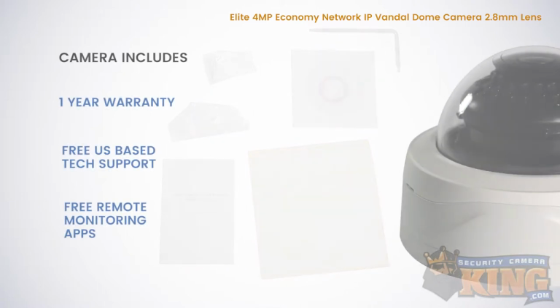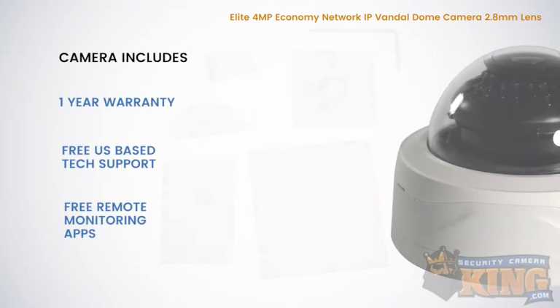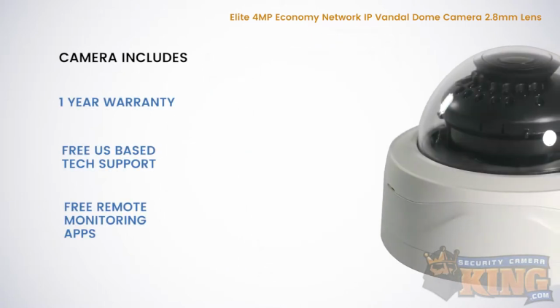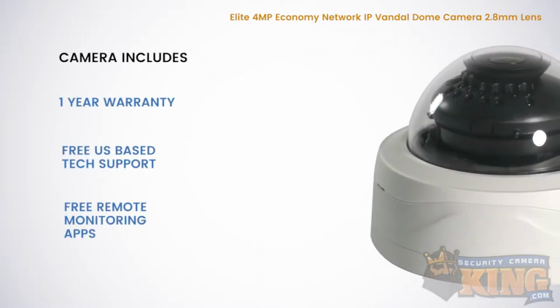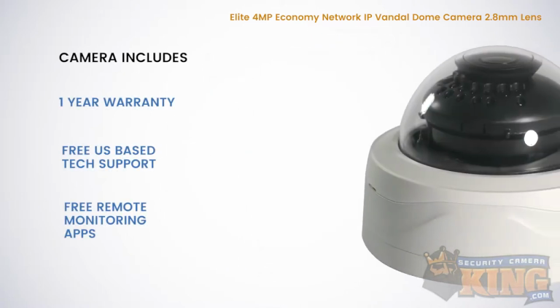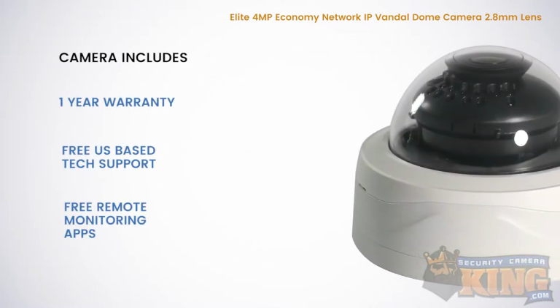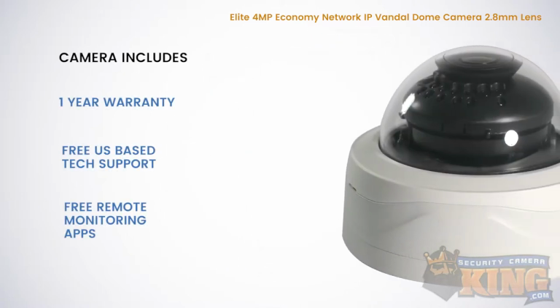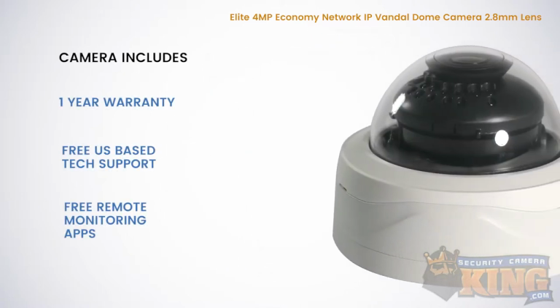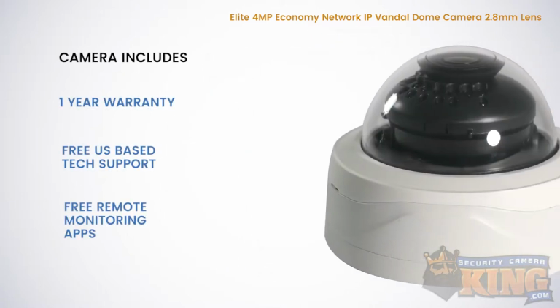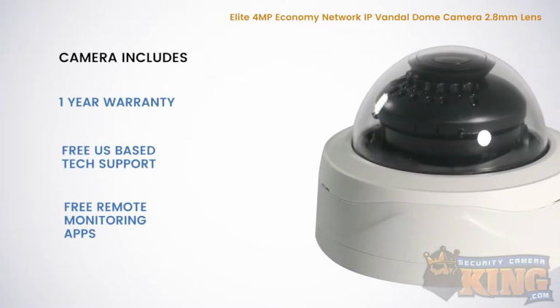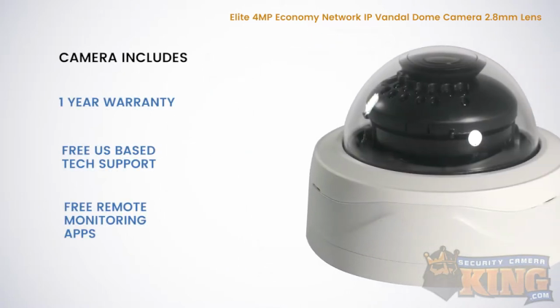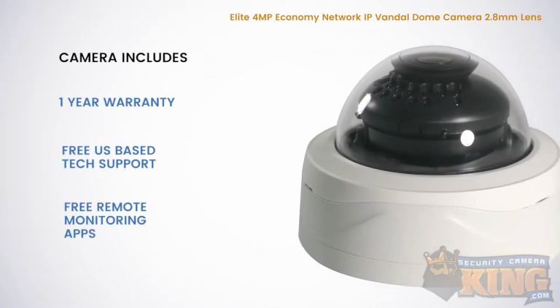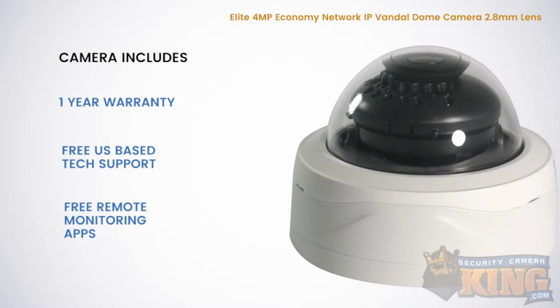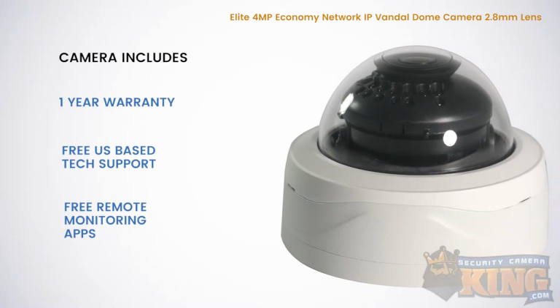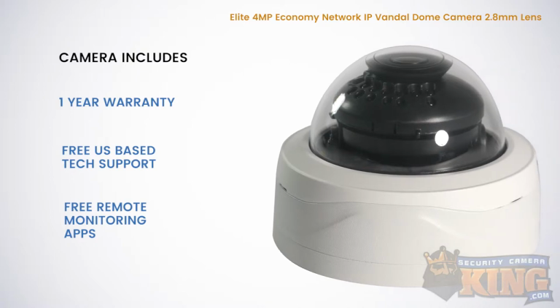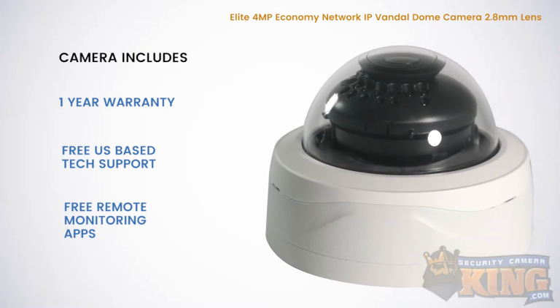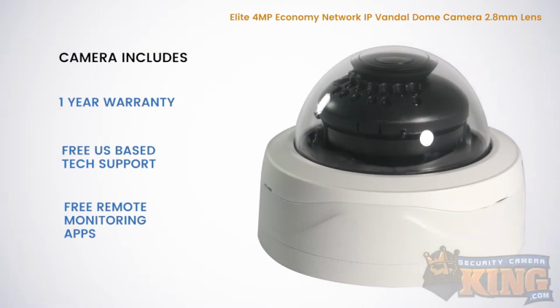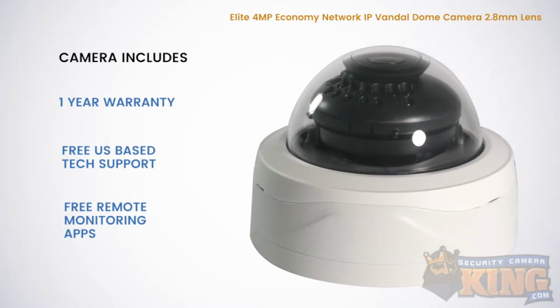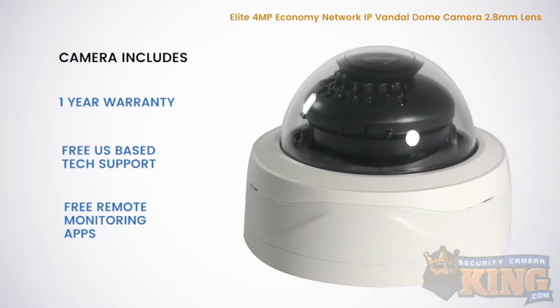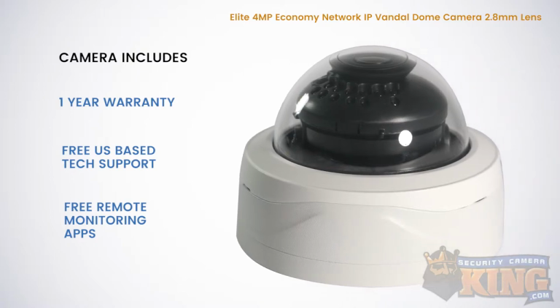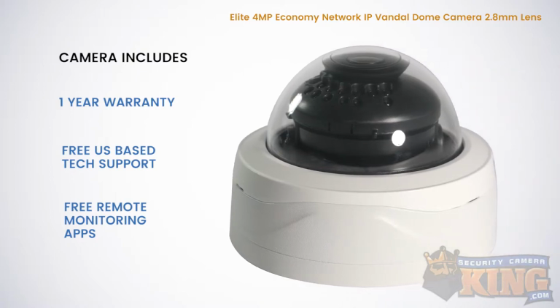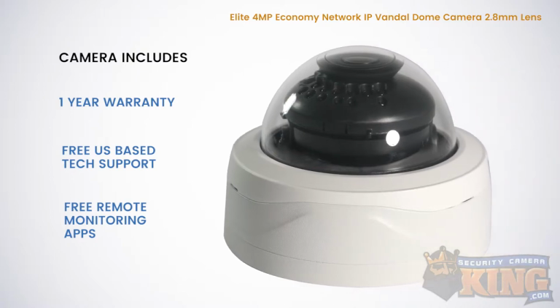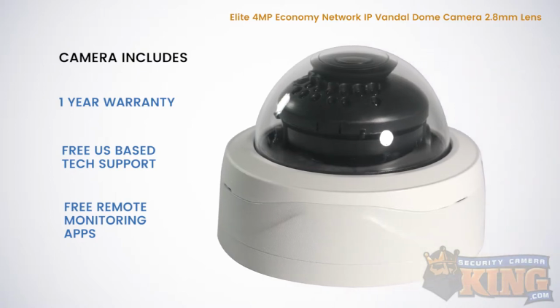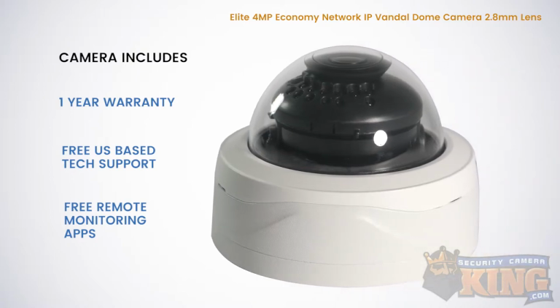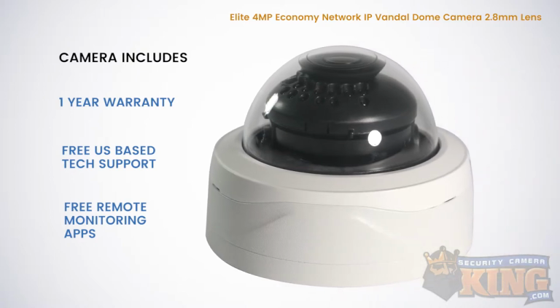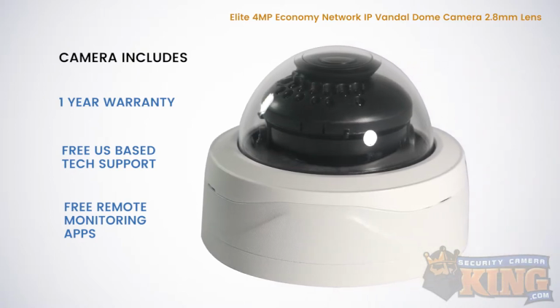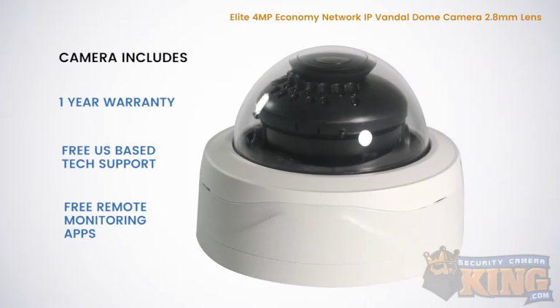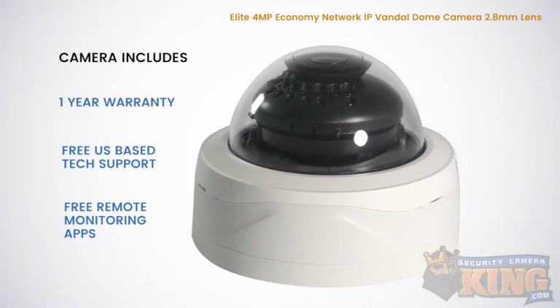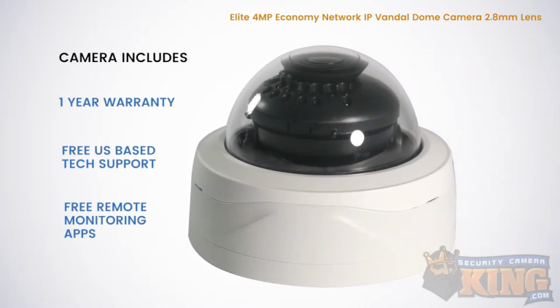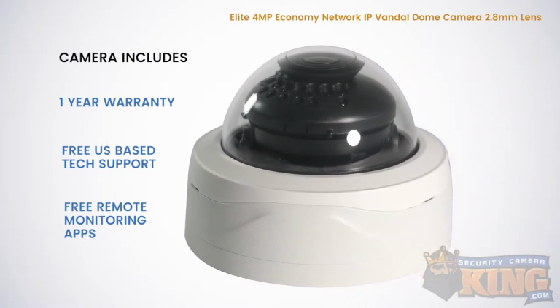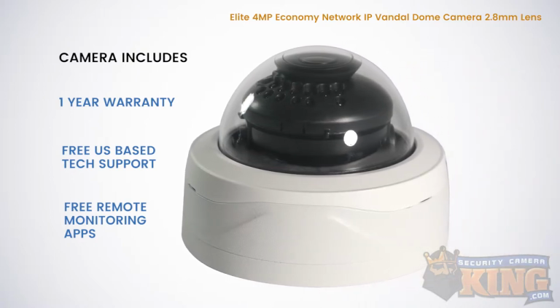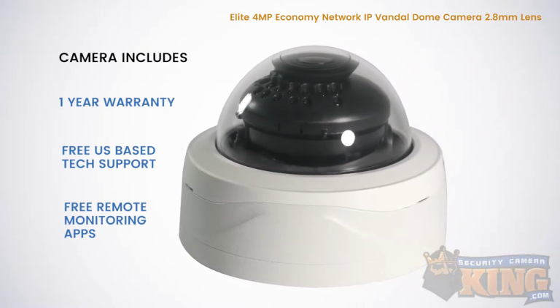This camera comes with a 1-year warranty, free US-based tech support for the life of the product, and free remote monitoring apps.